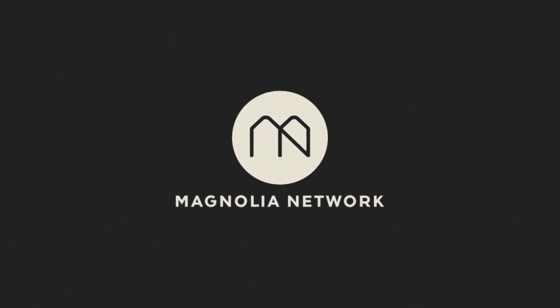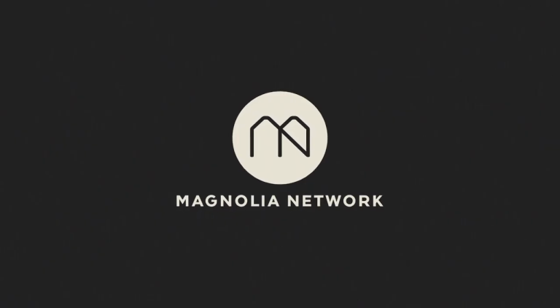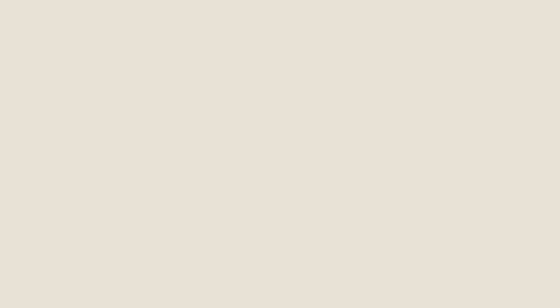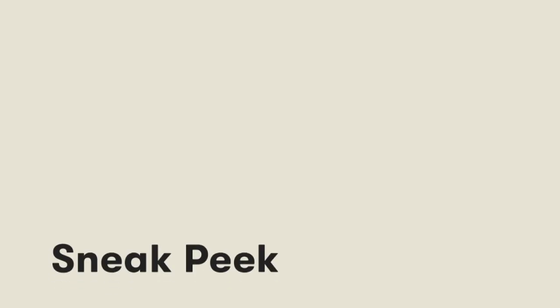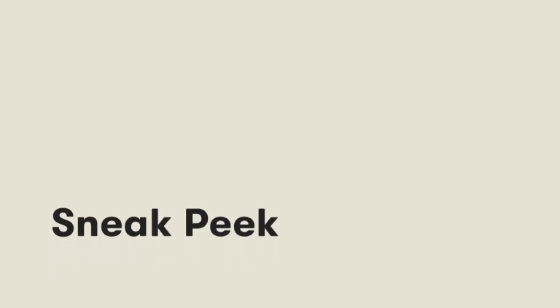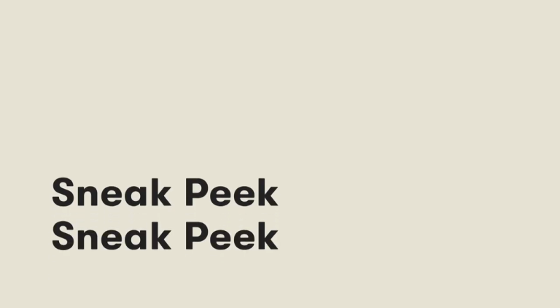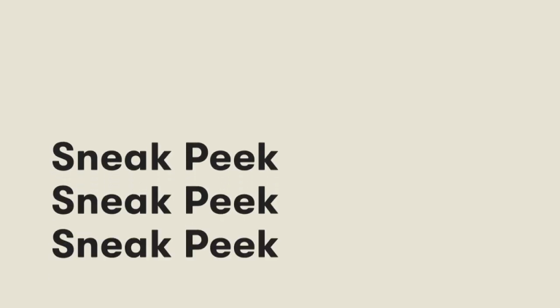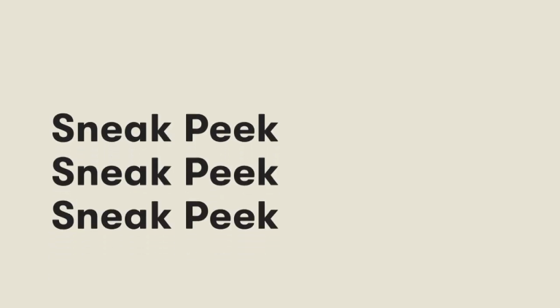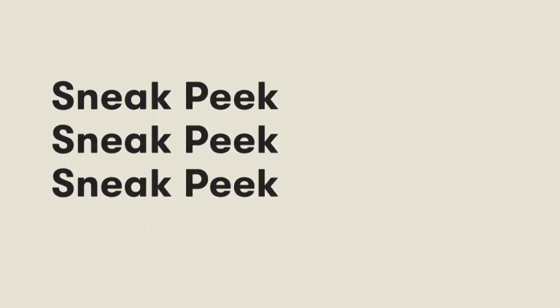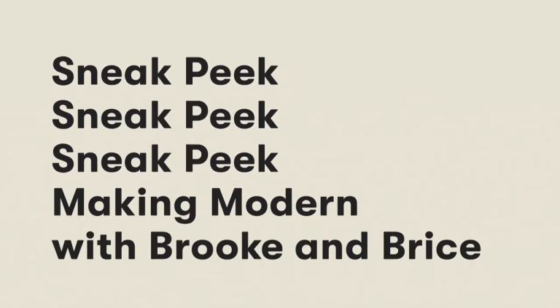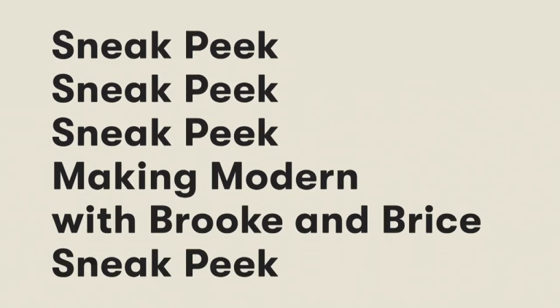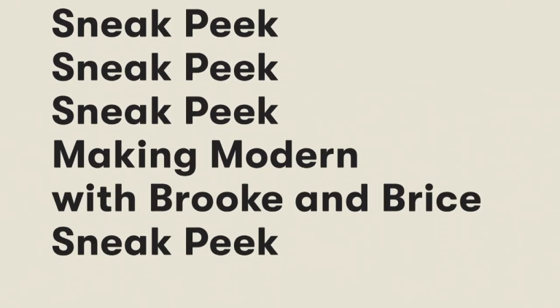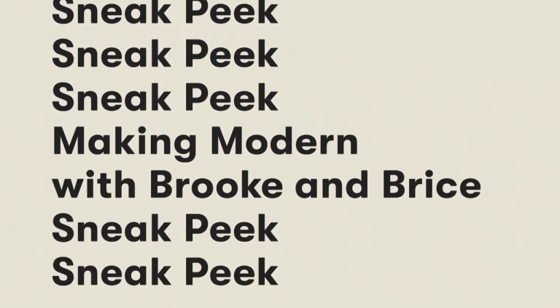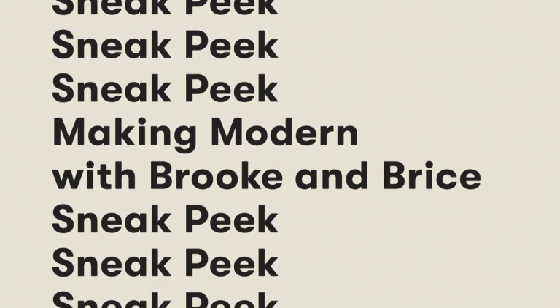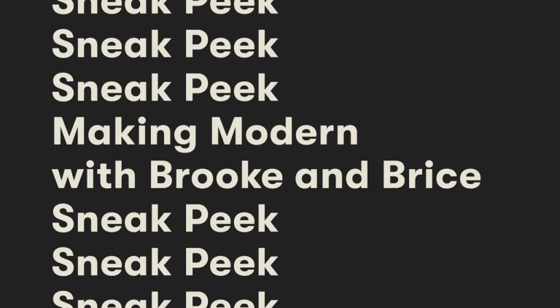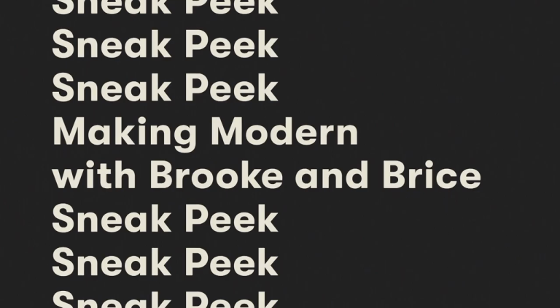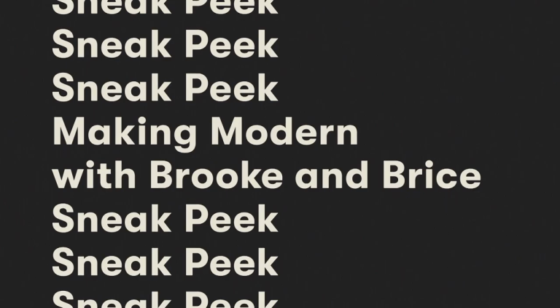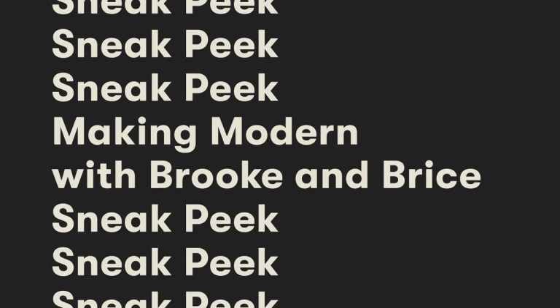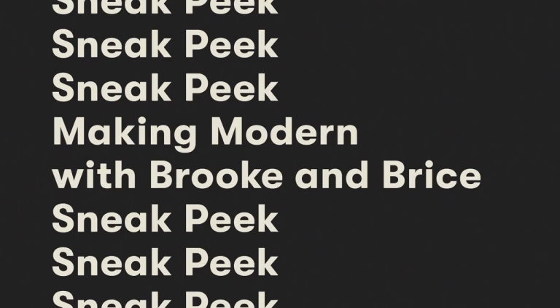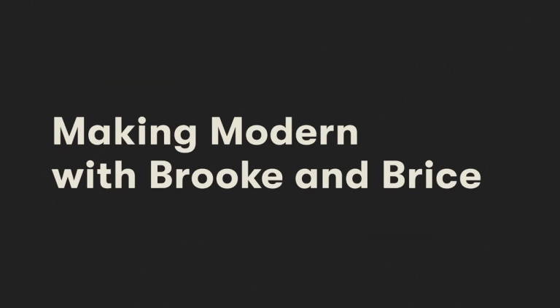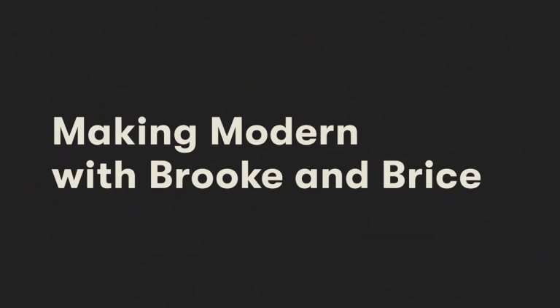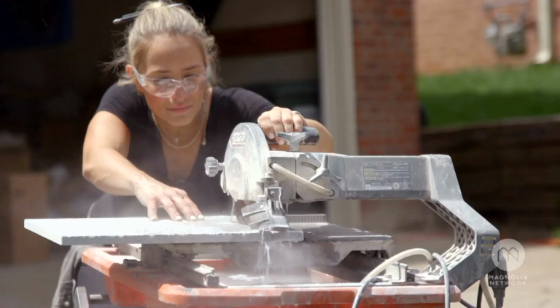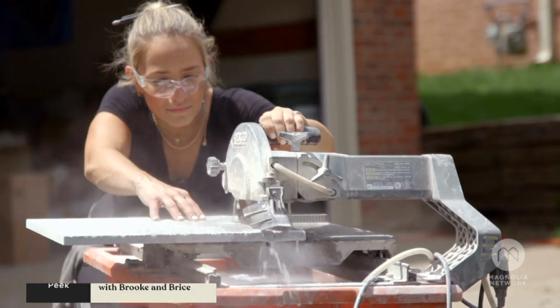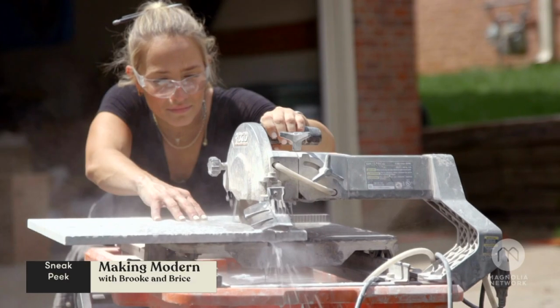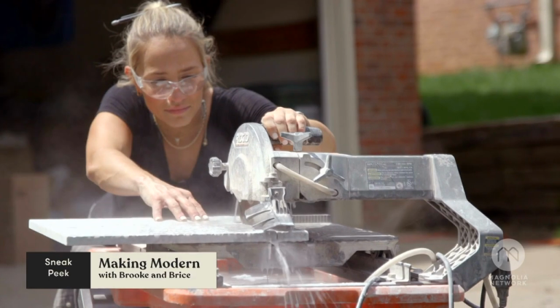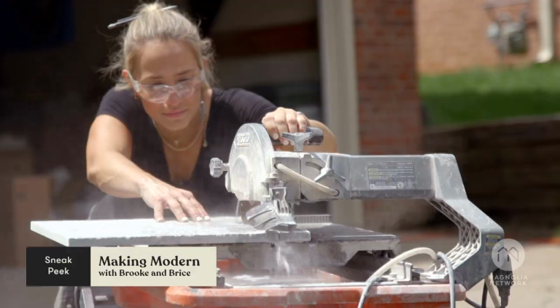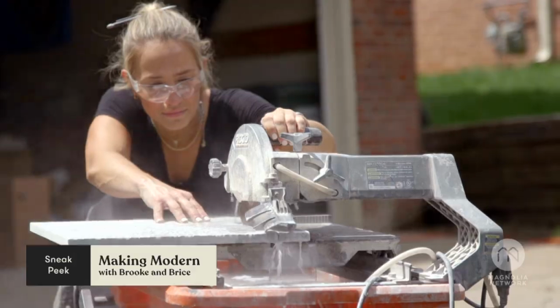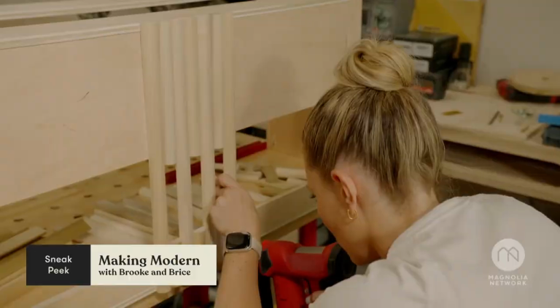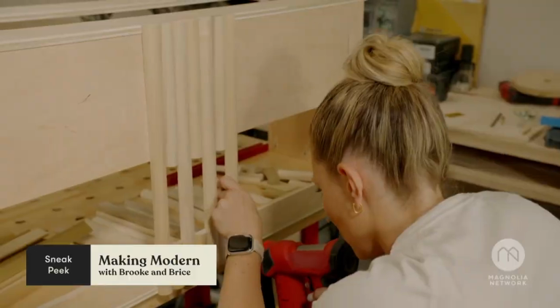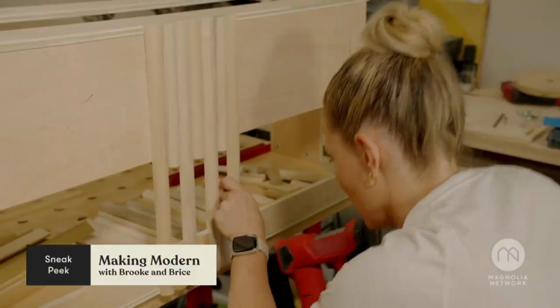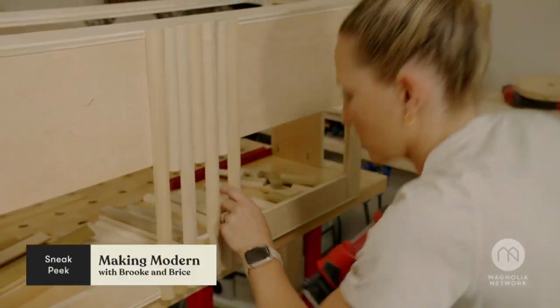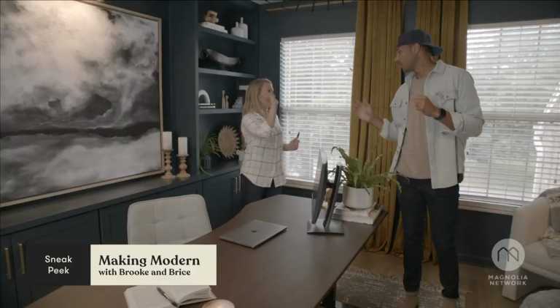And now, a Magnolia Network special sneak peek. Let's build, let's make, let's create.